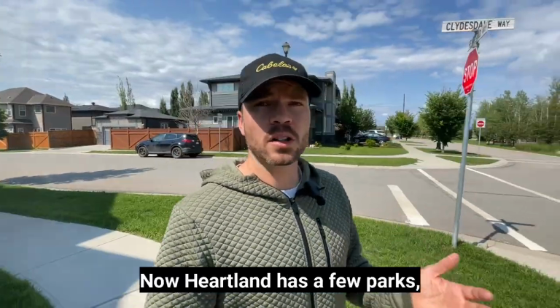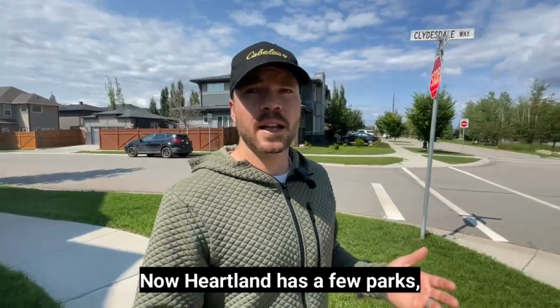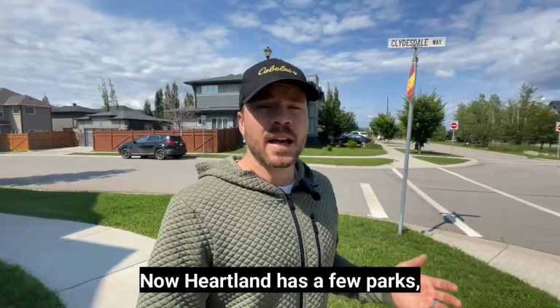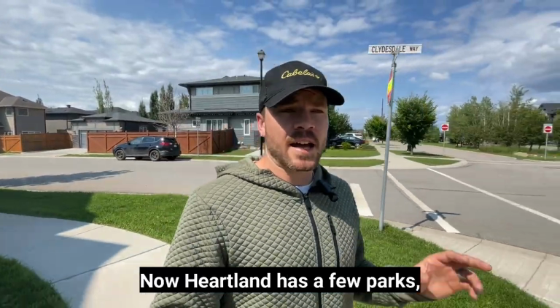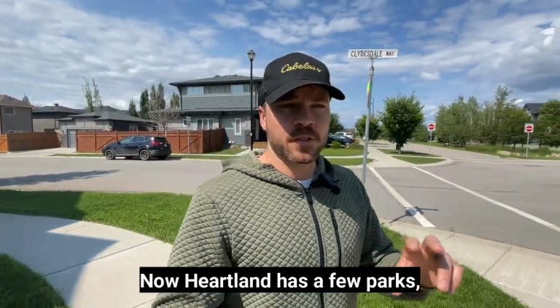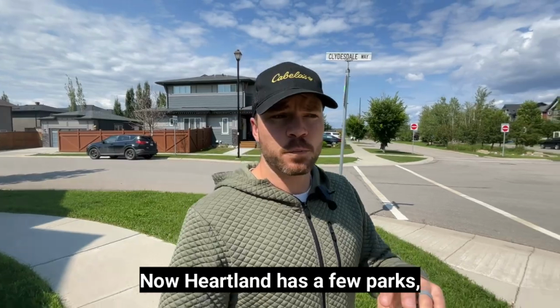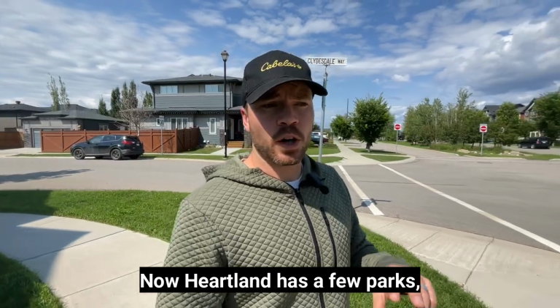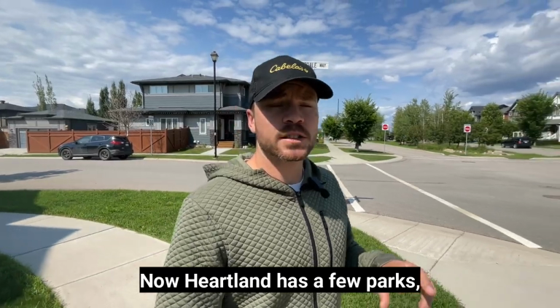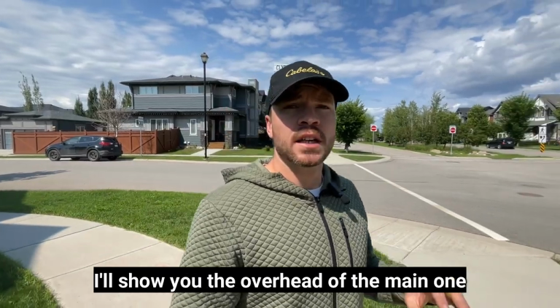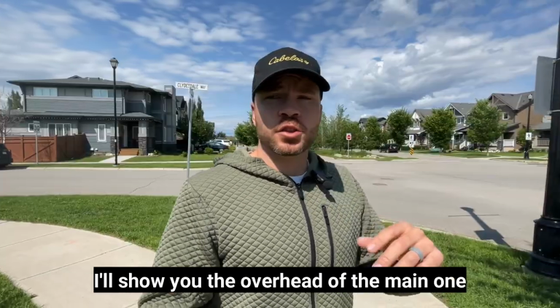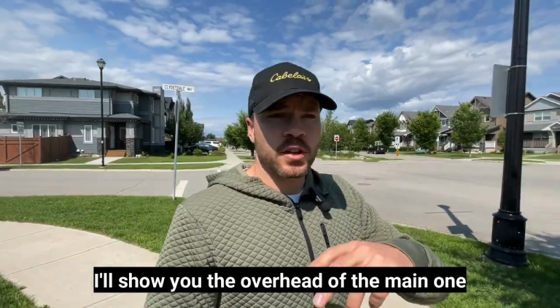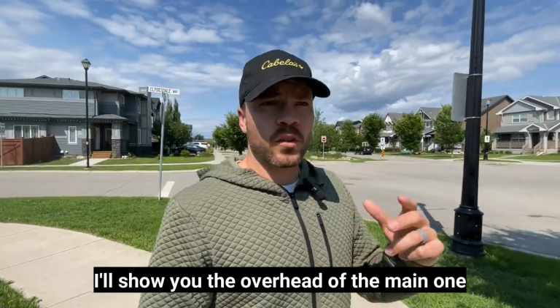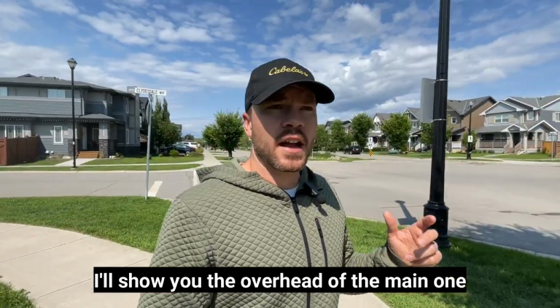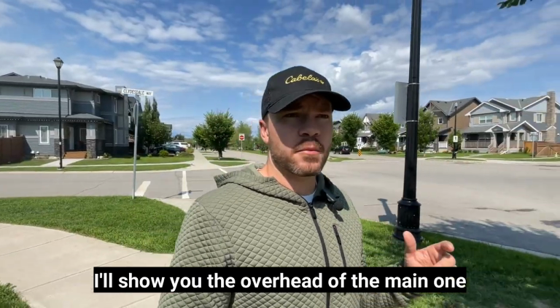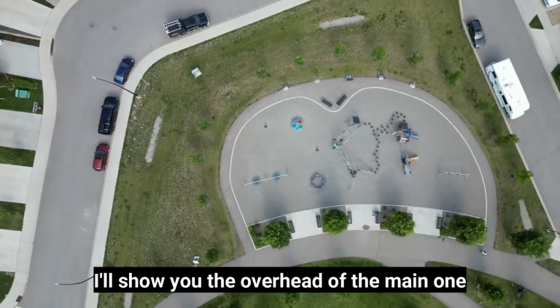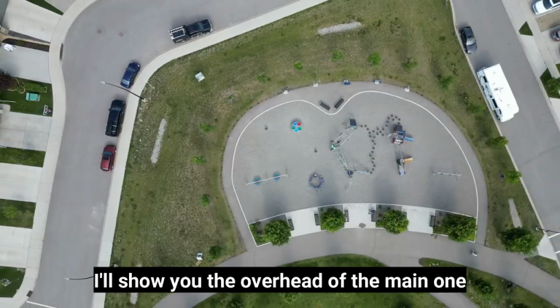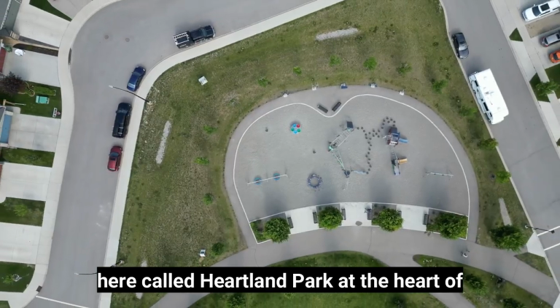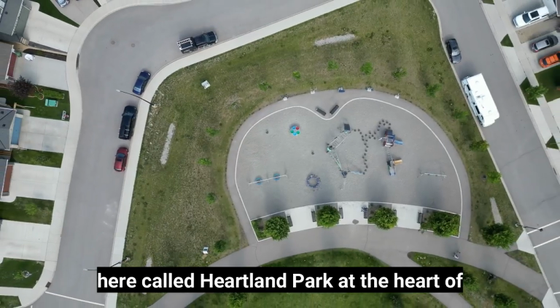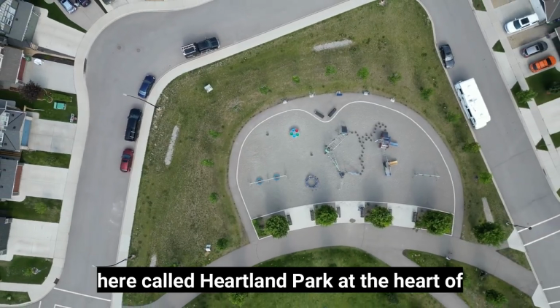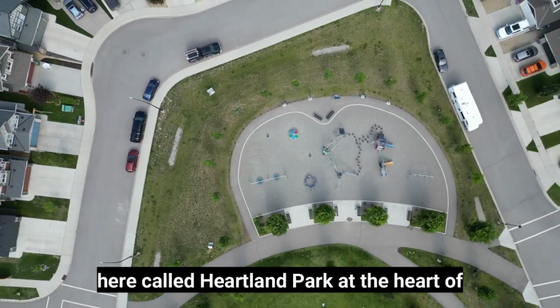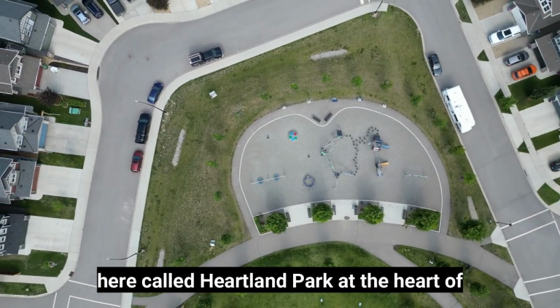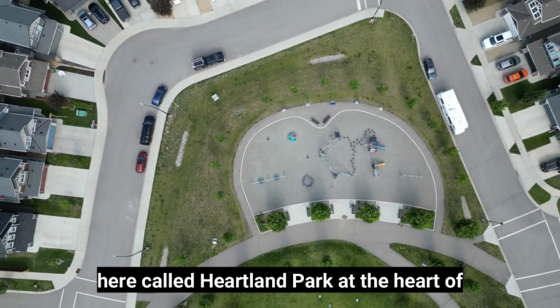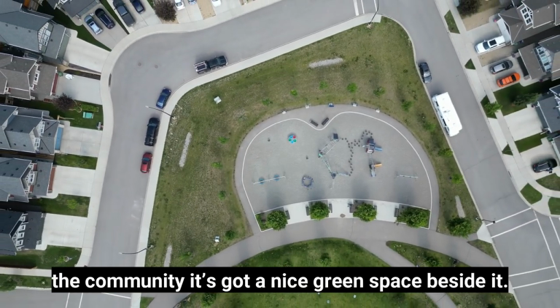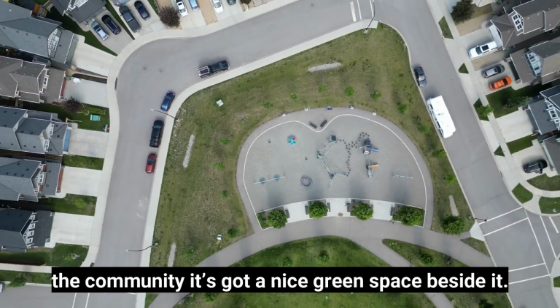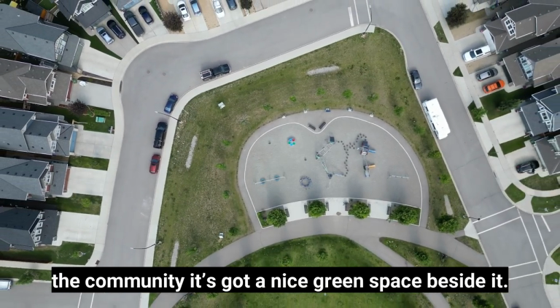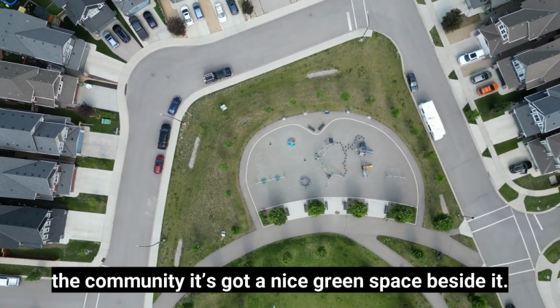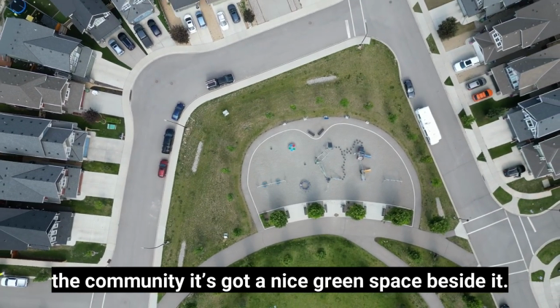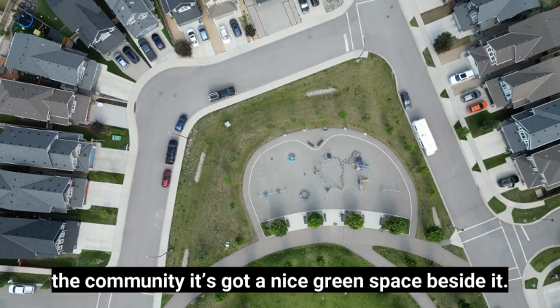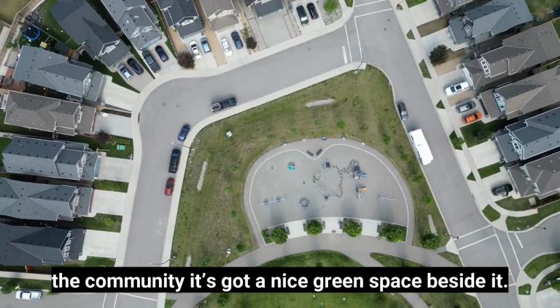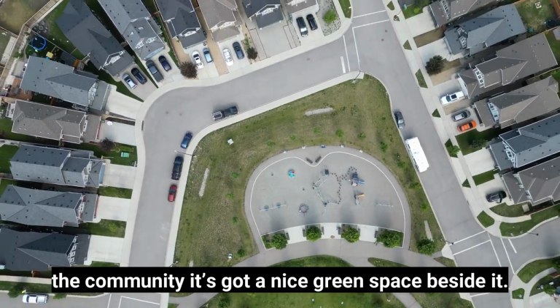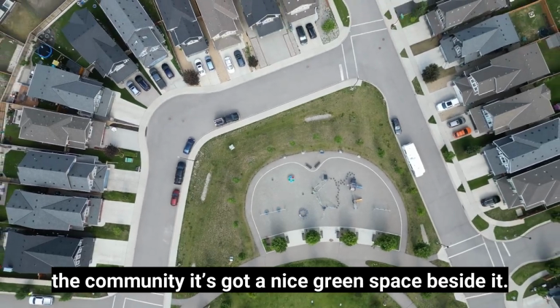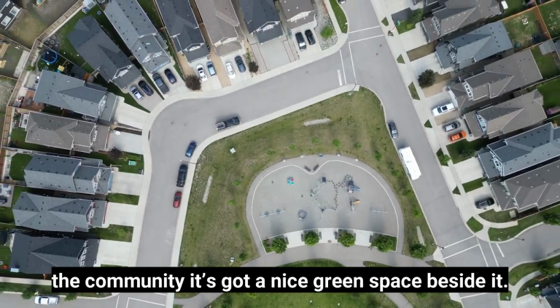Heartland has a few parks. The main one is called Heartland Park, right at the heart of the community, with a nice green space beside it.